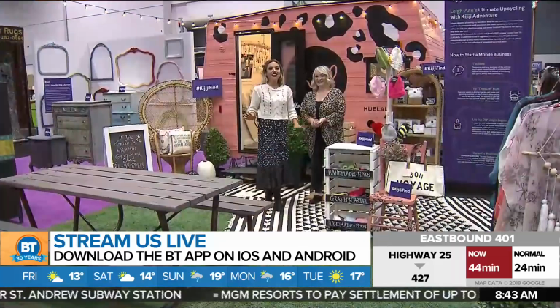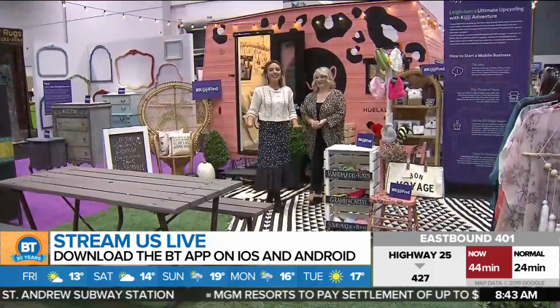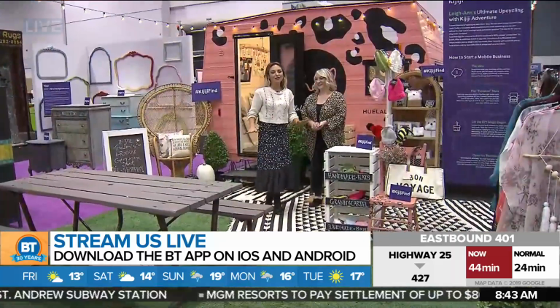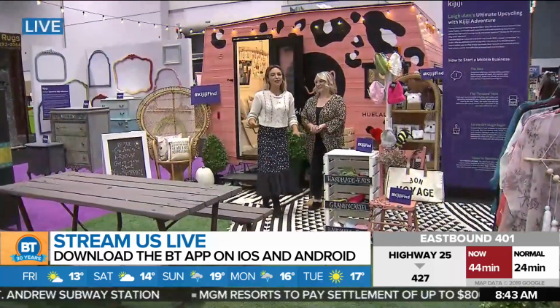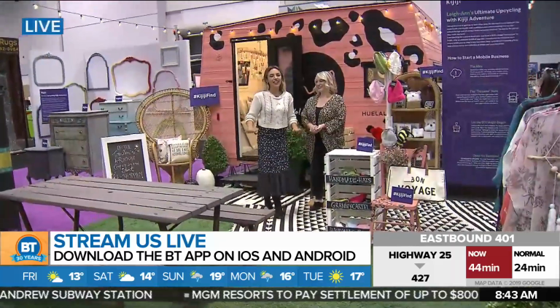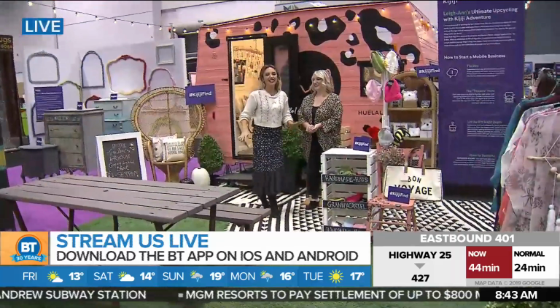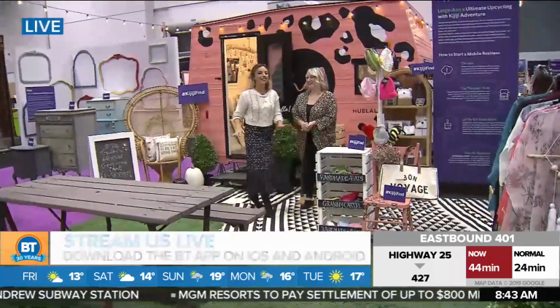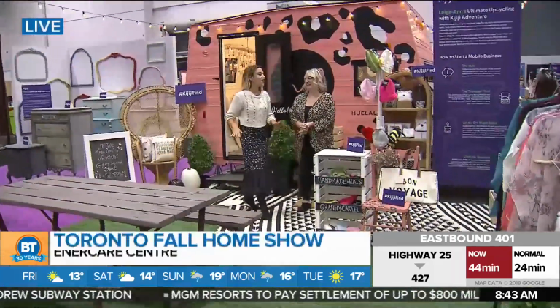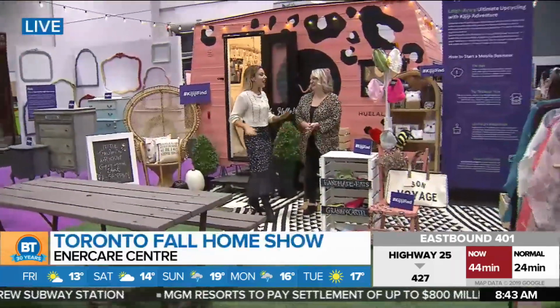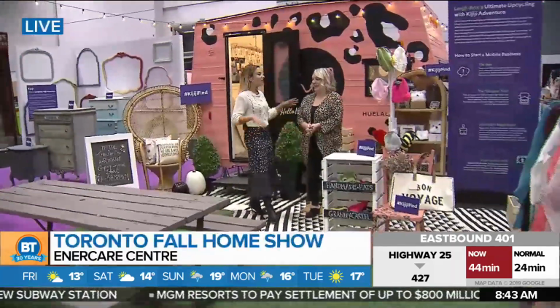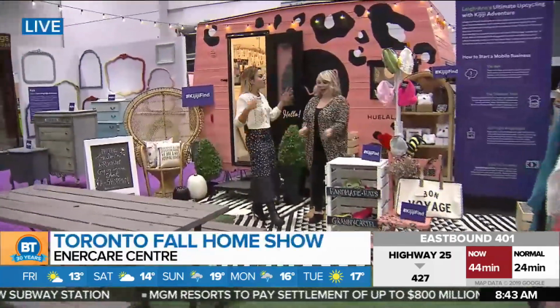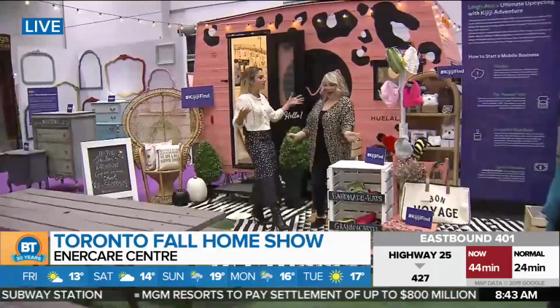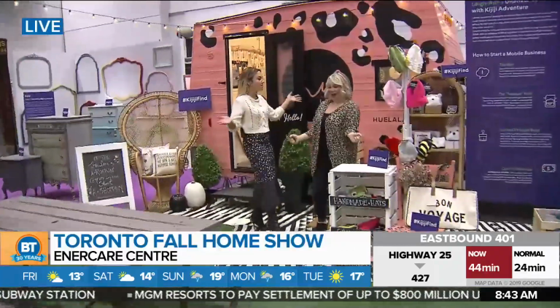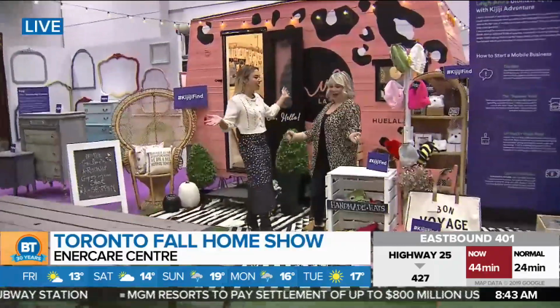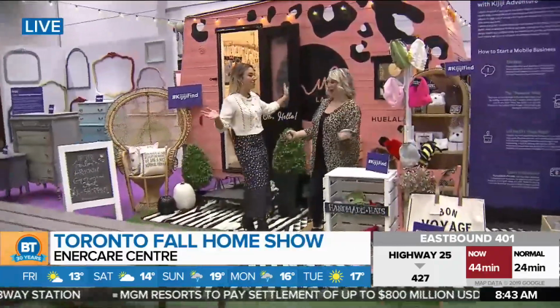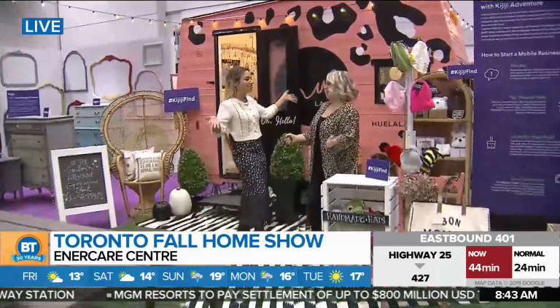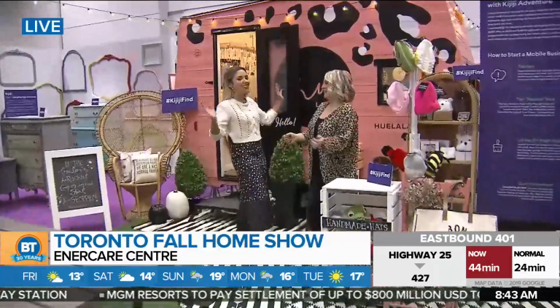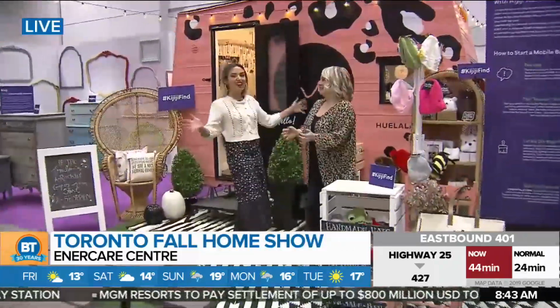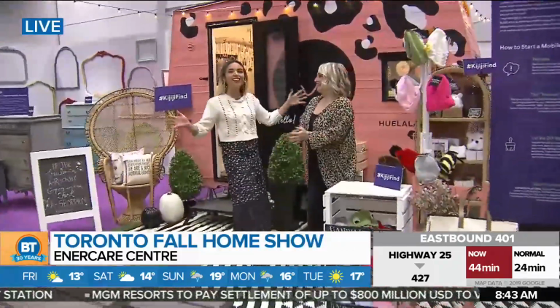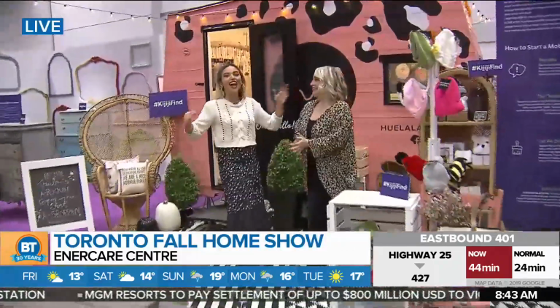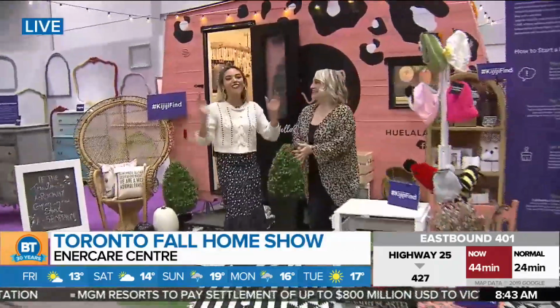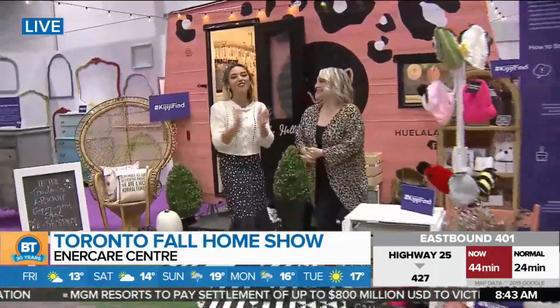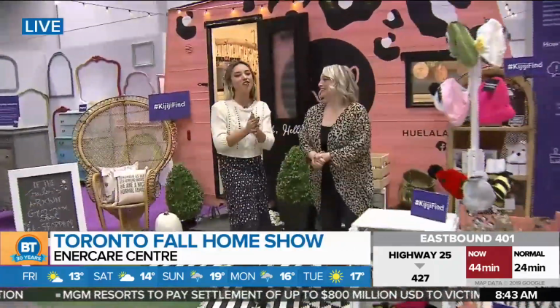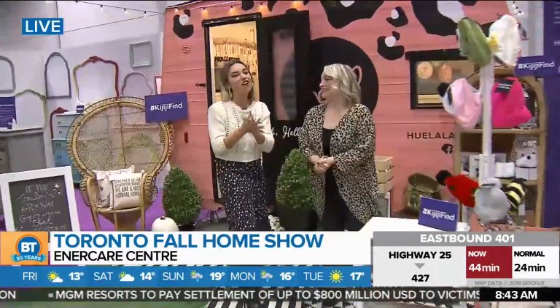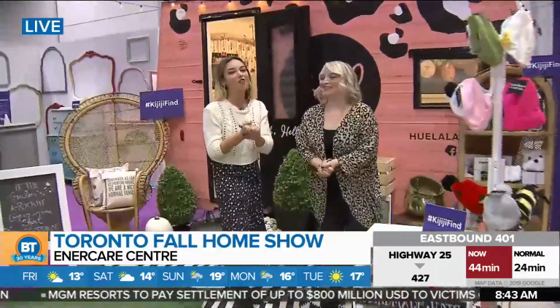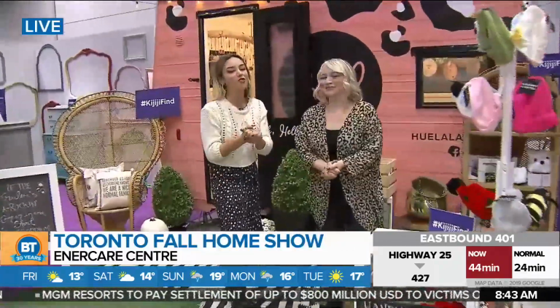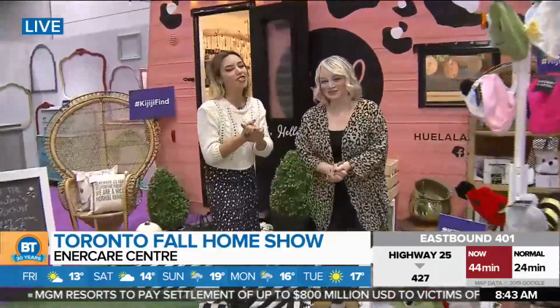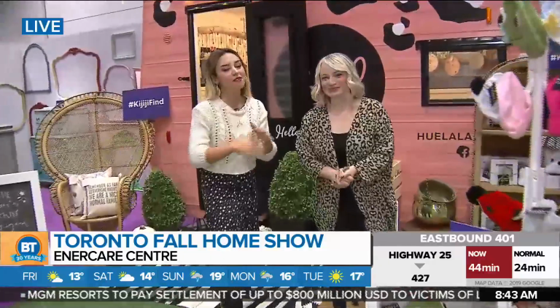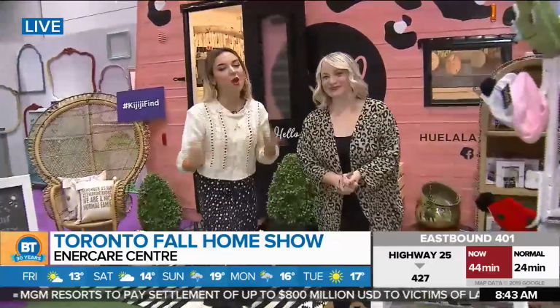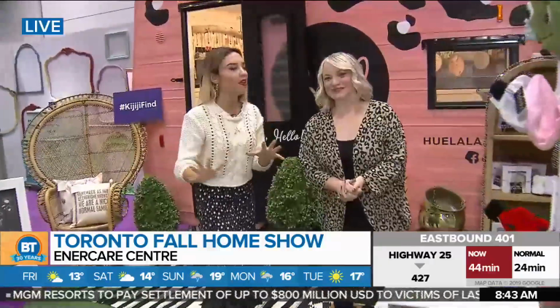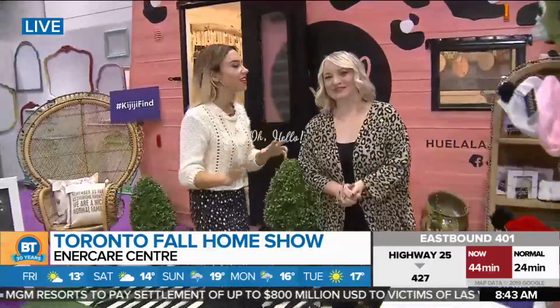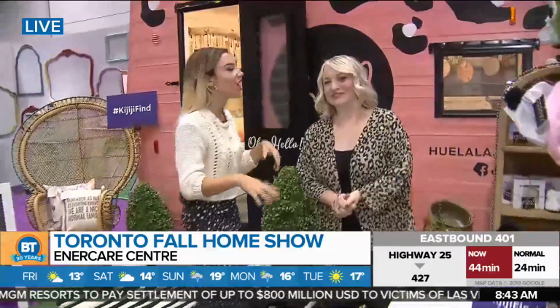In the mood for a dance this weekend? And what a perfect place to do this — none other than the Toronto Fall Home Show, that's happening all weekend long.